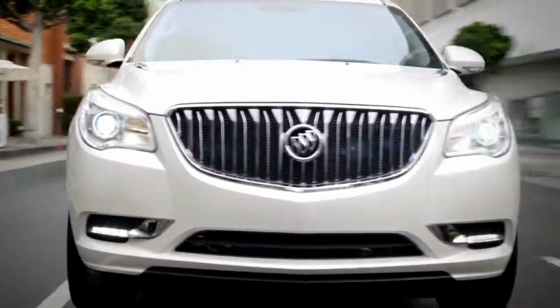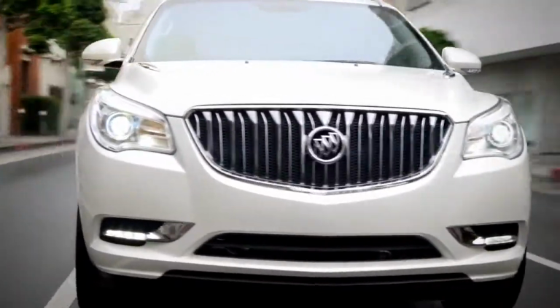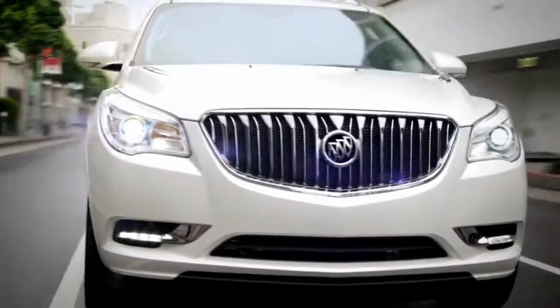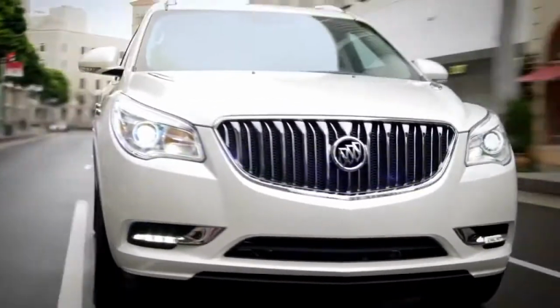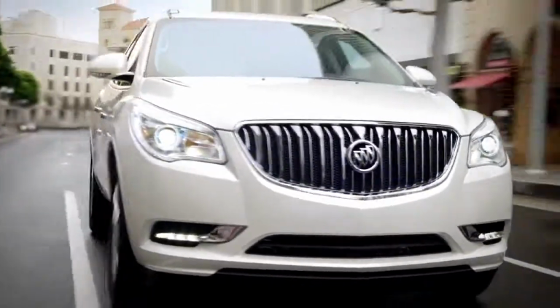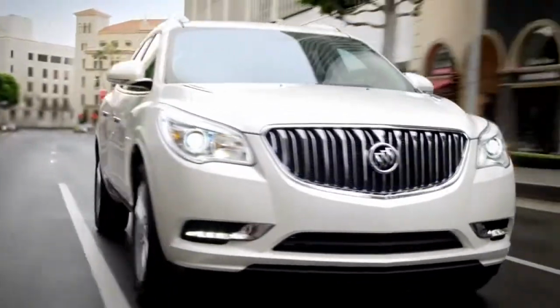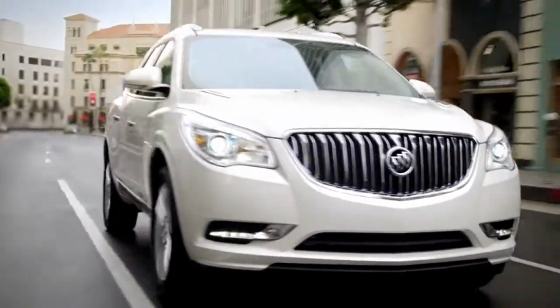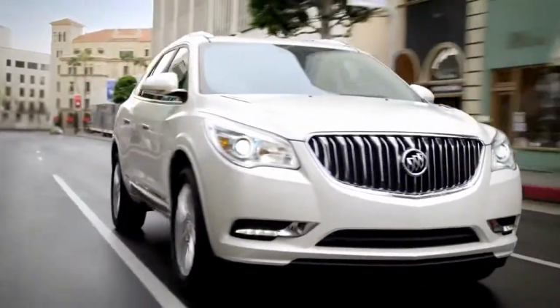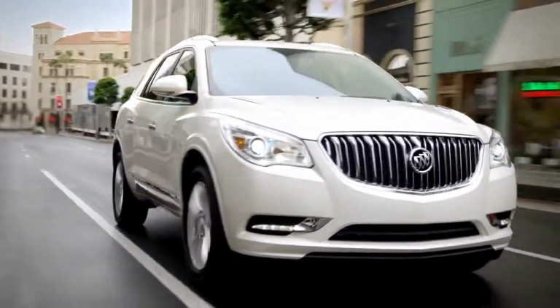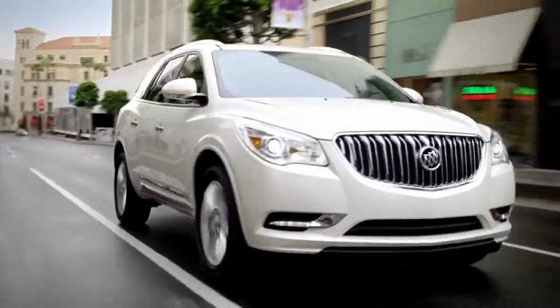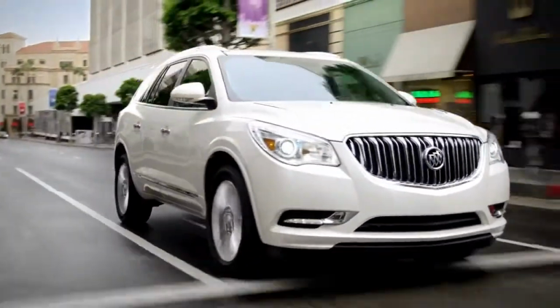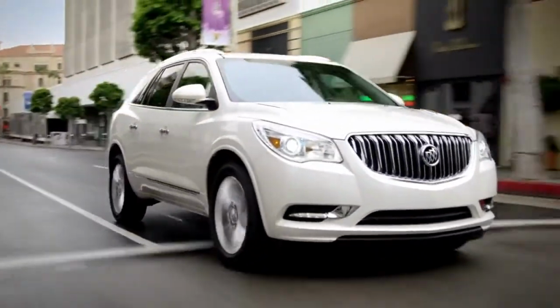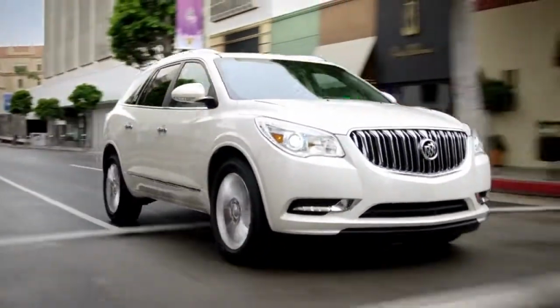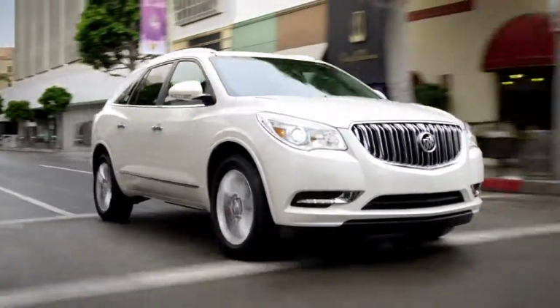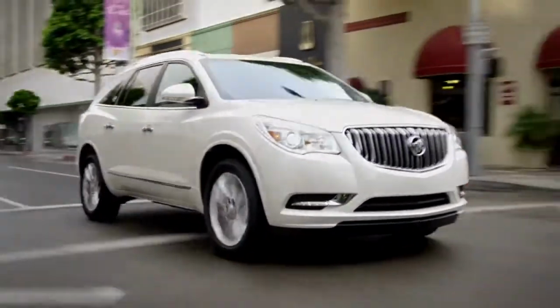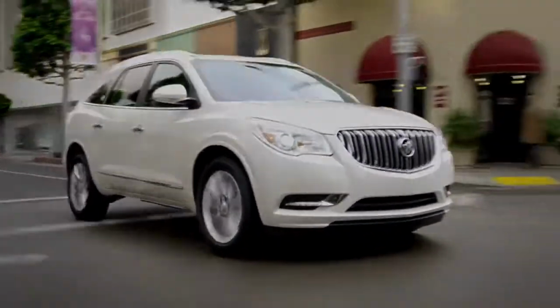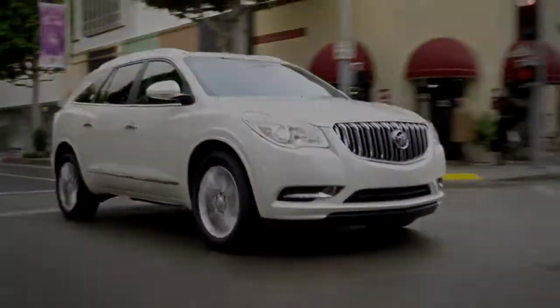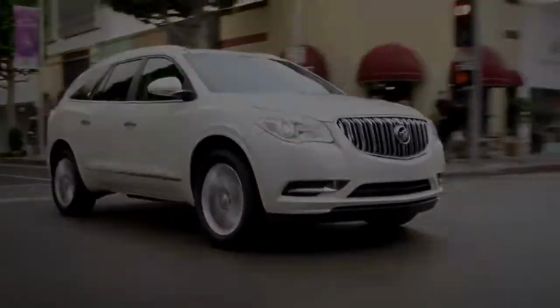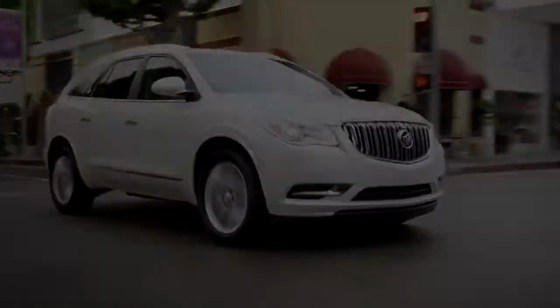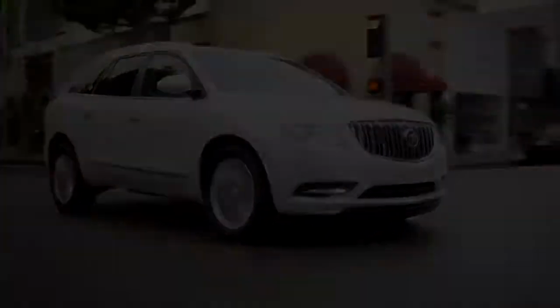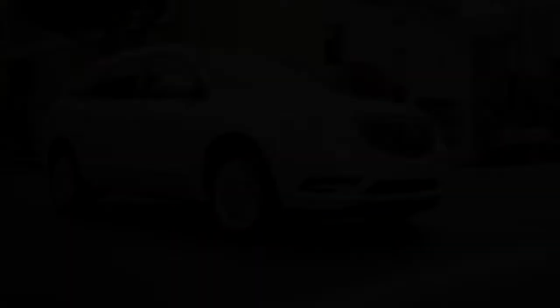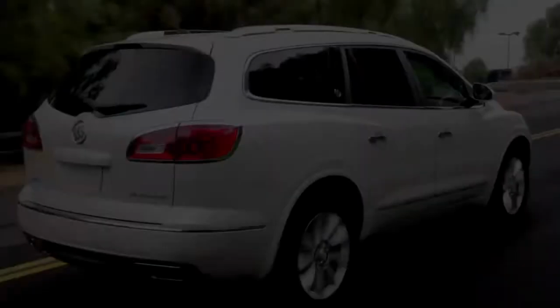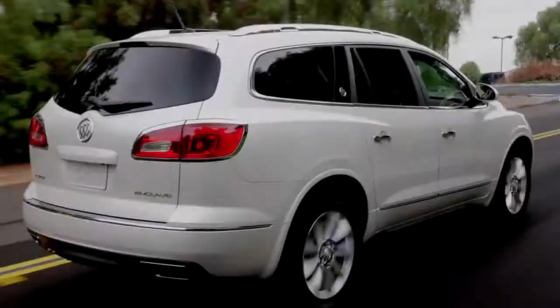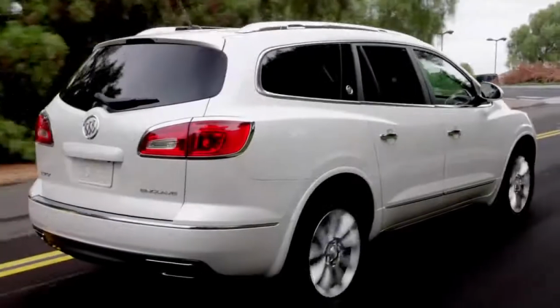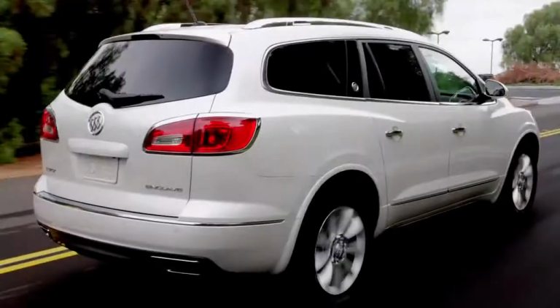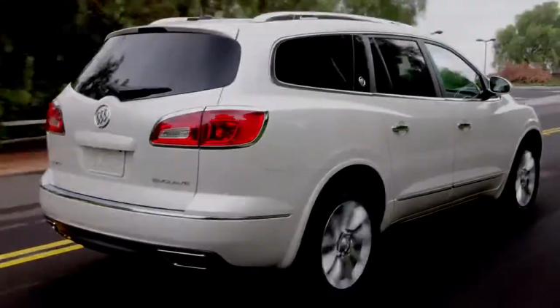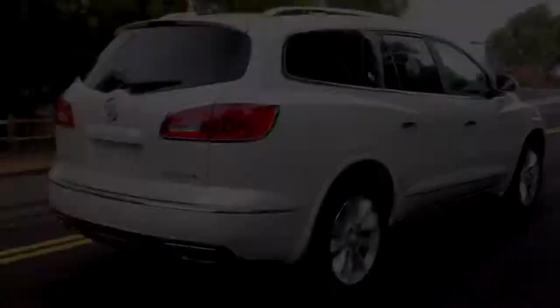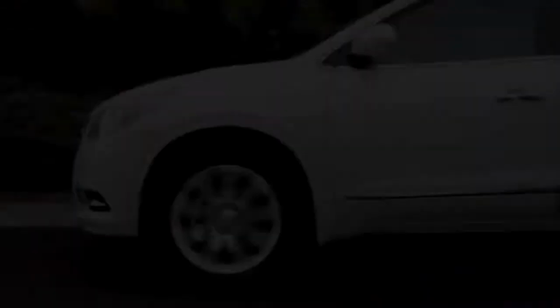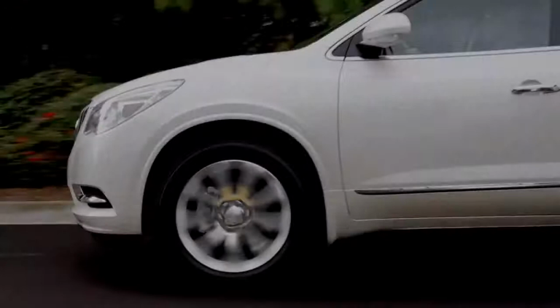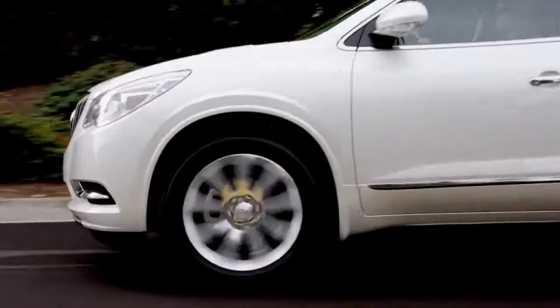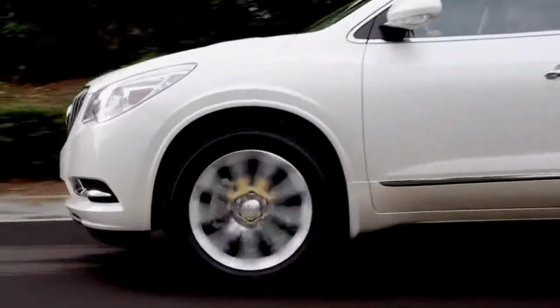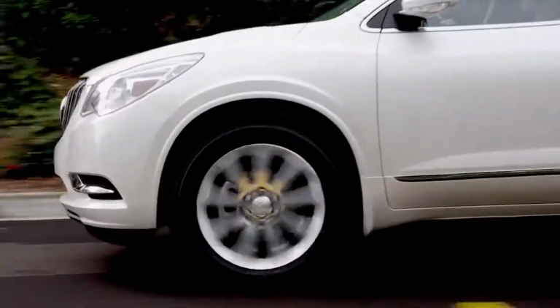Discover the Buick Enclave. It's your kind of luxury.